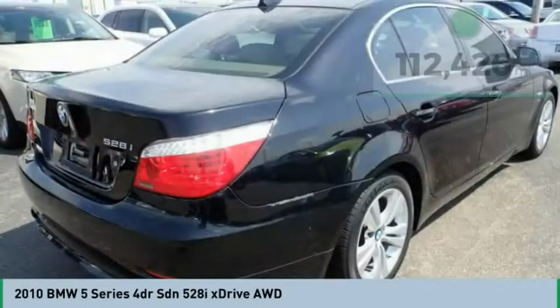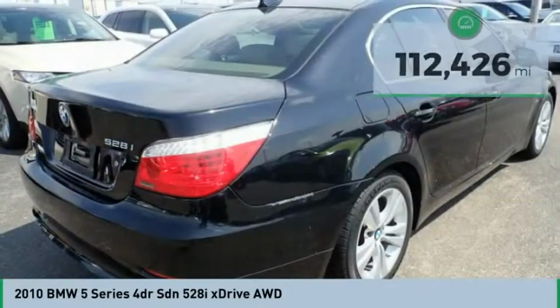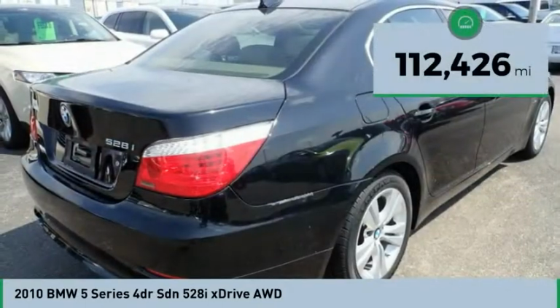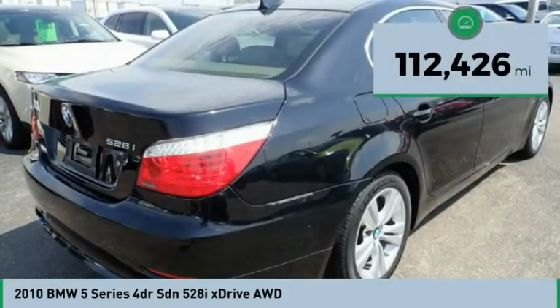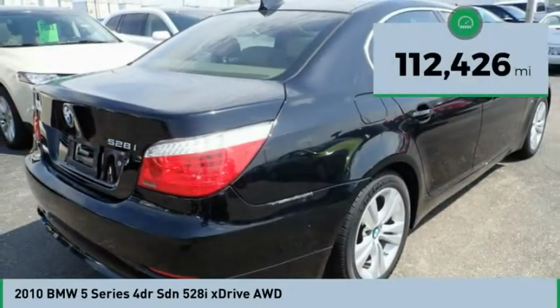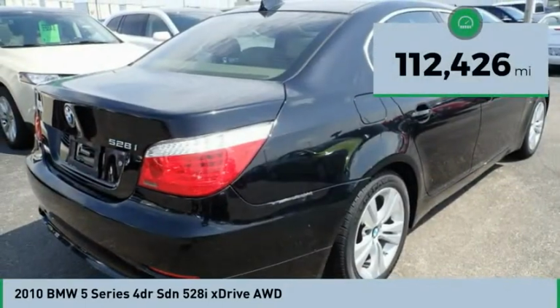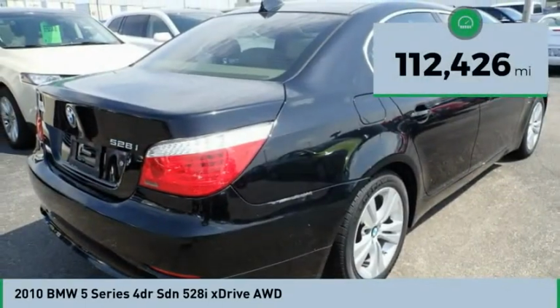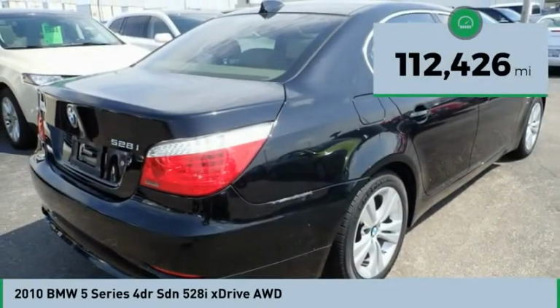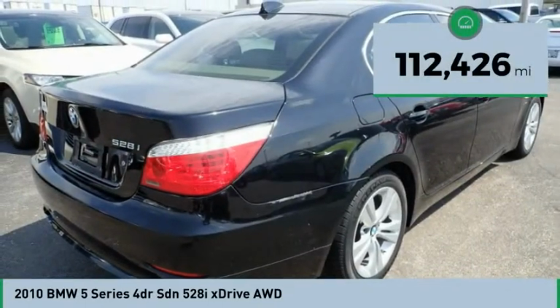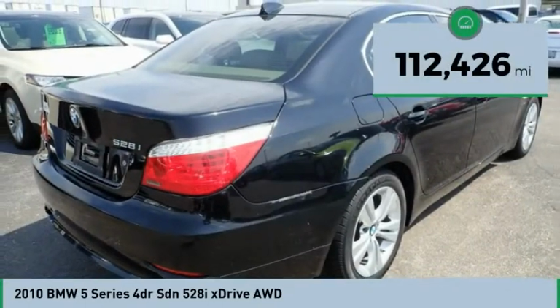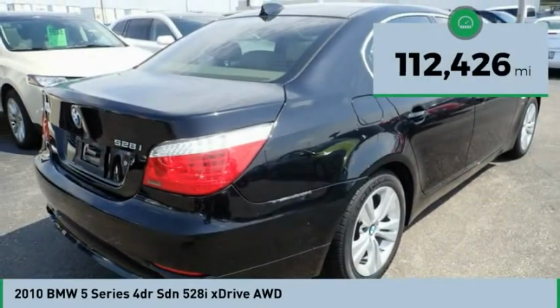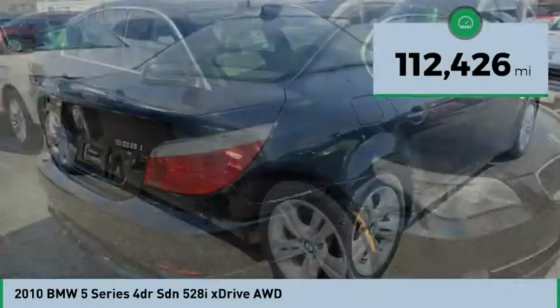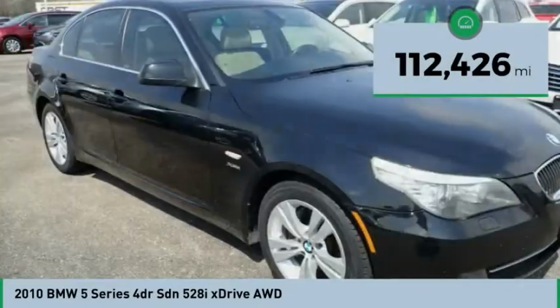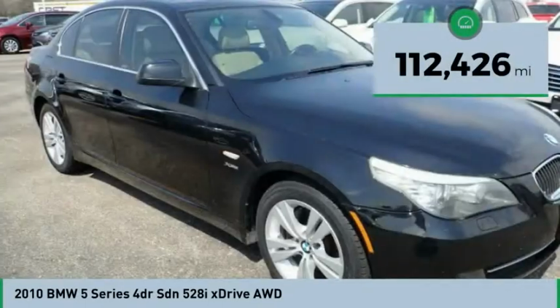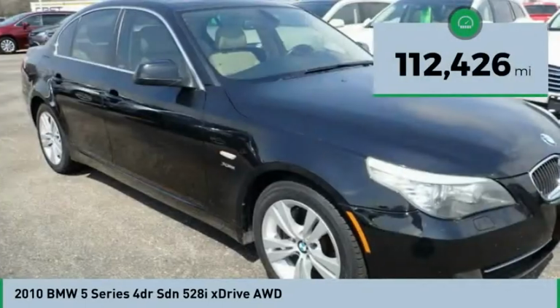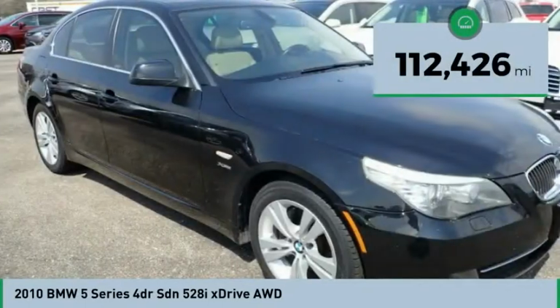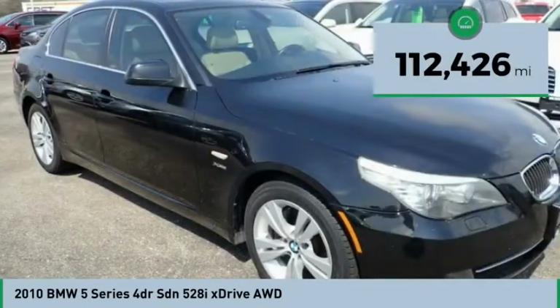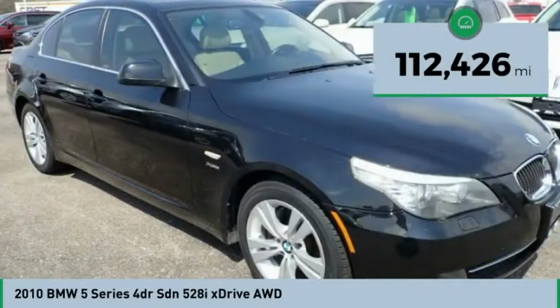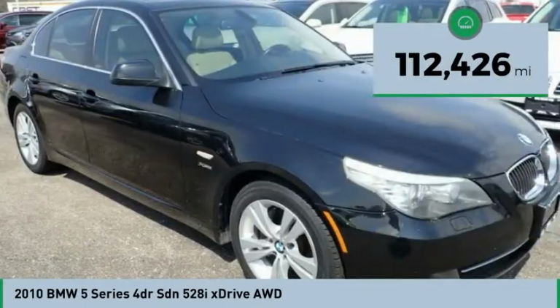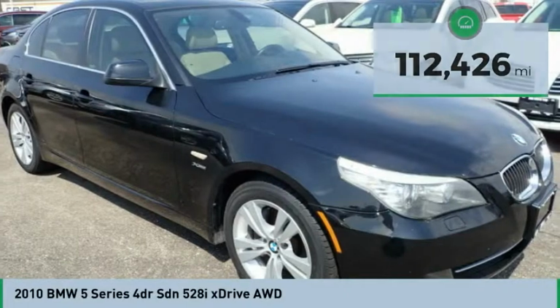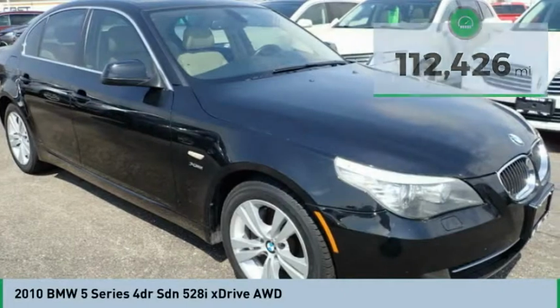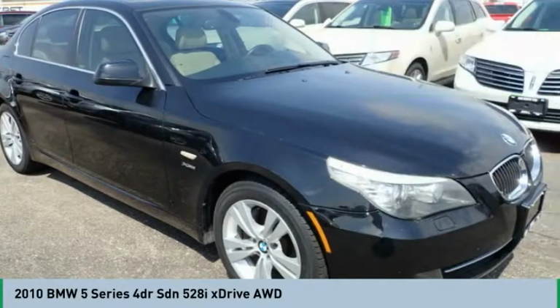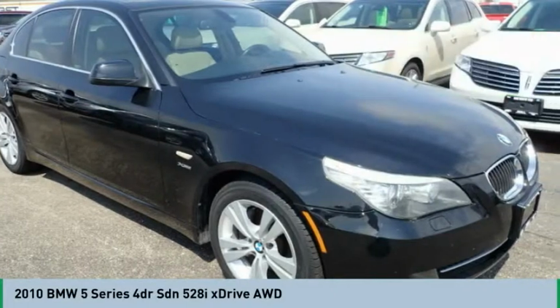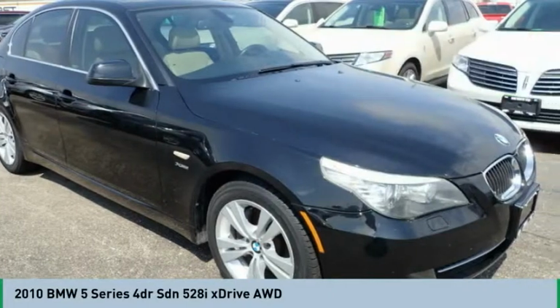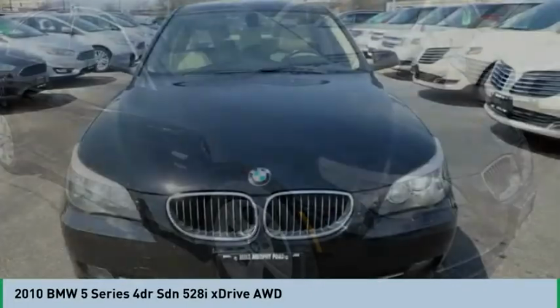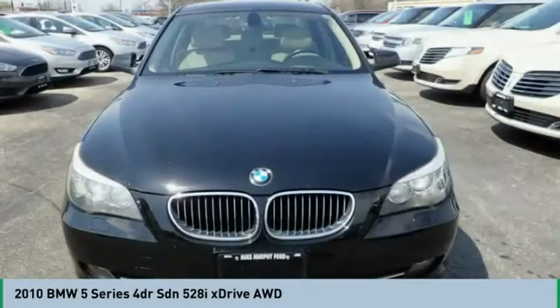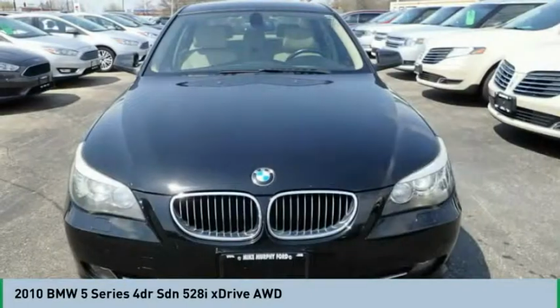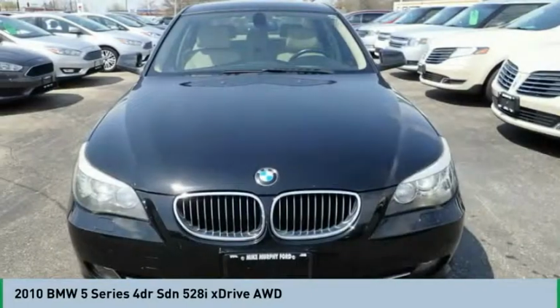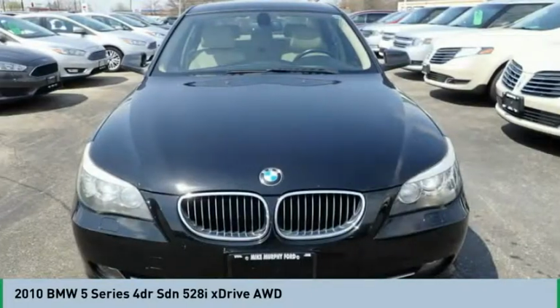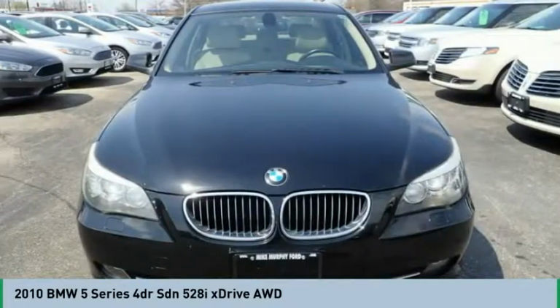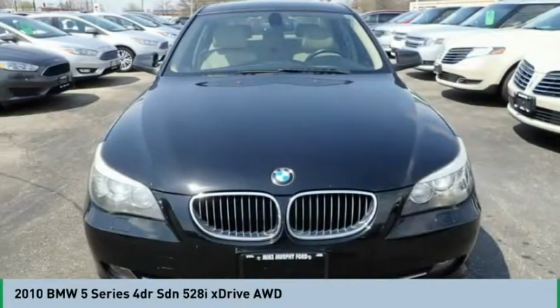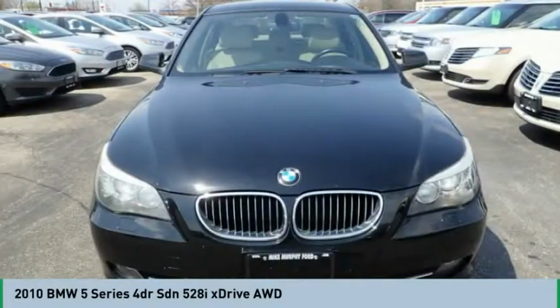This vehicle has less than 115,000 miles. This beauty will make even your house keys jealous. Drive it today.